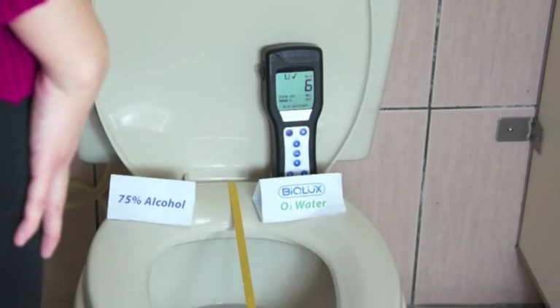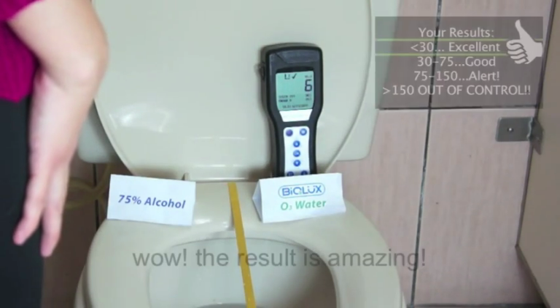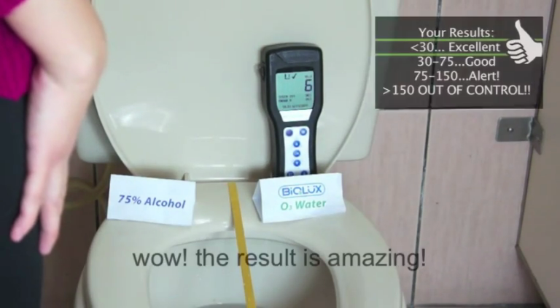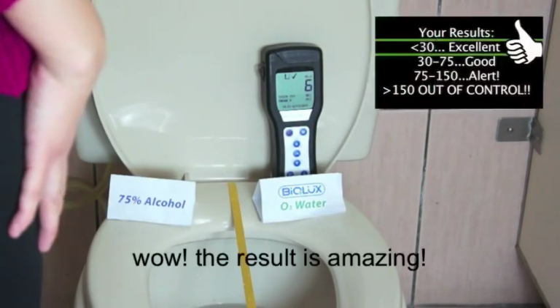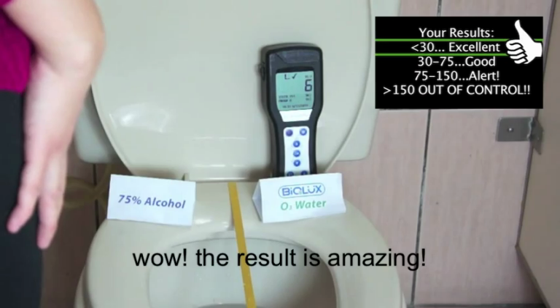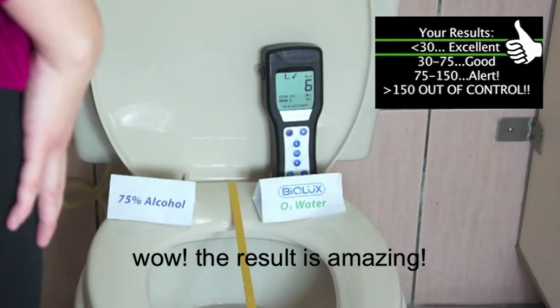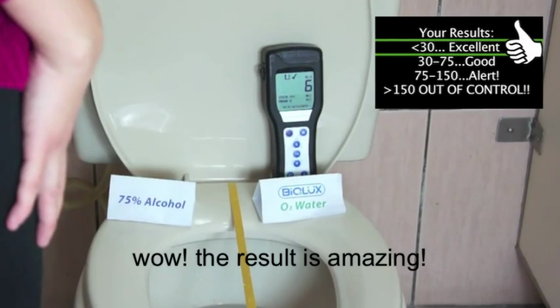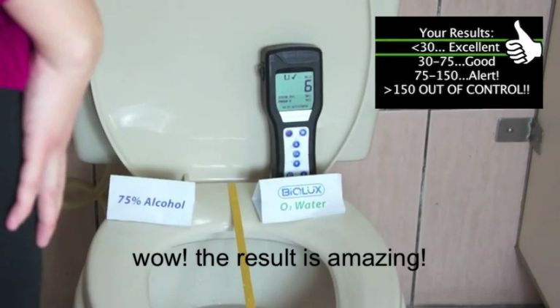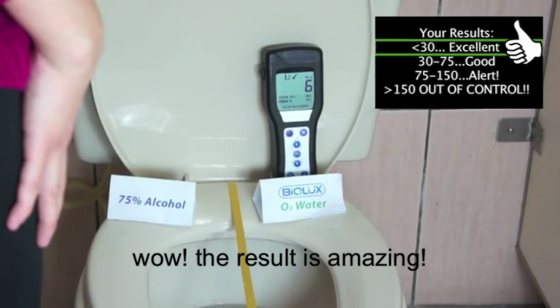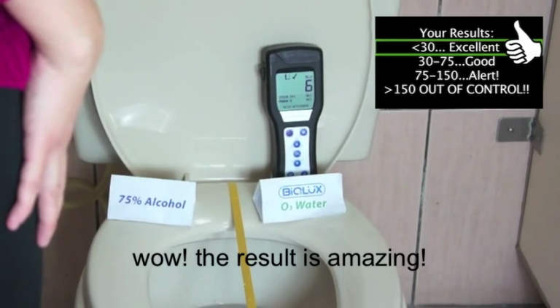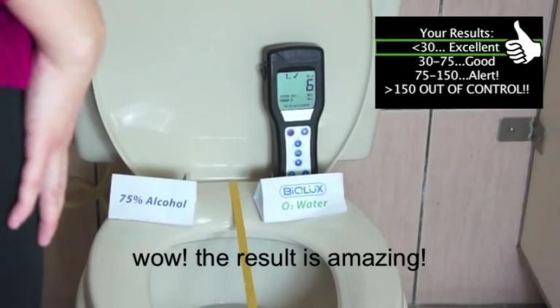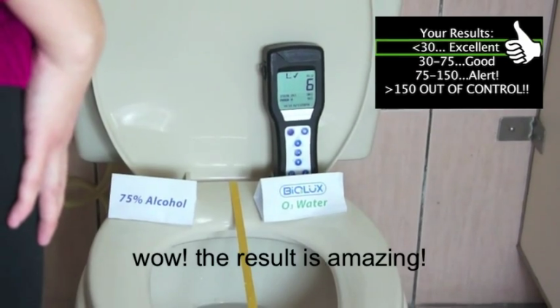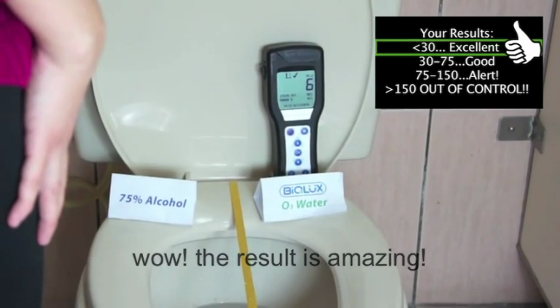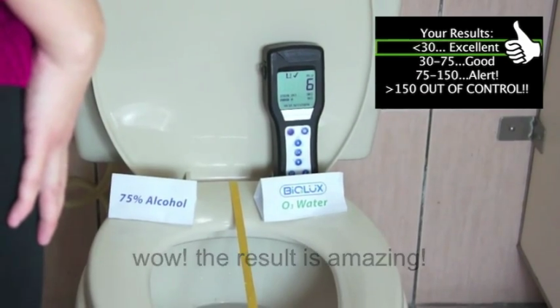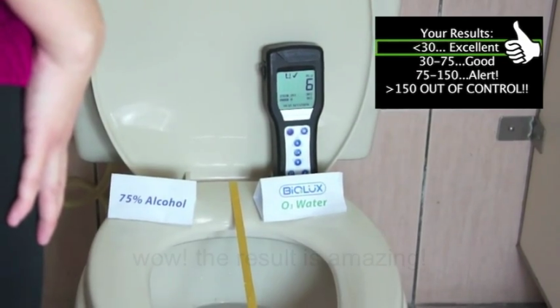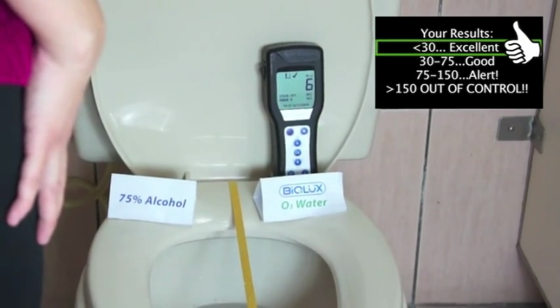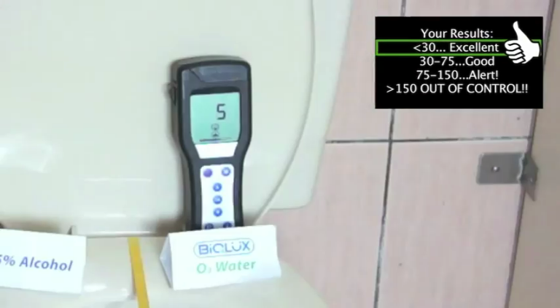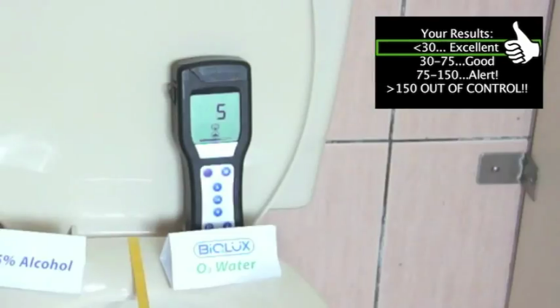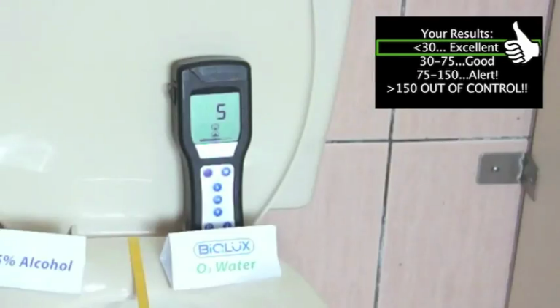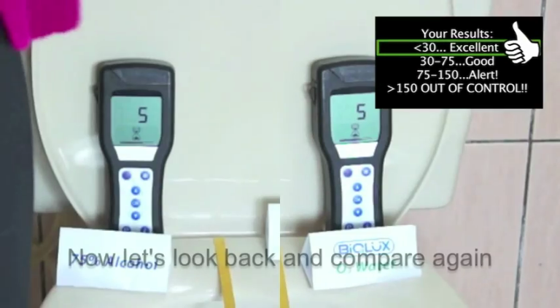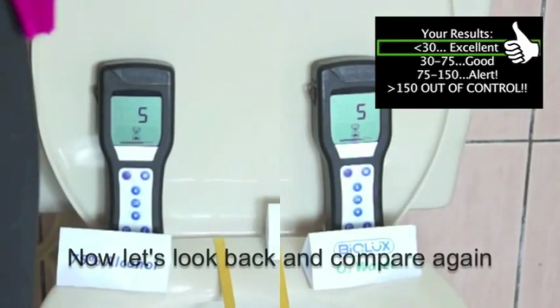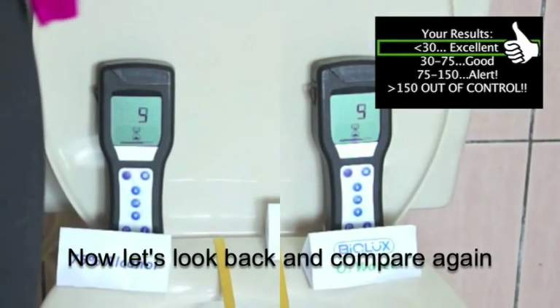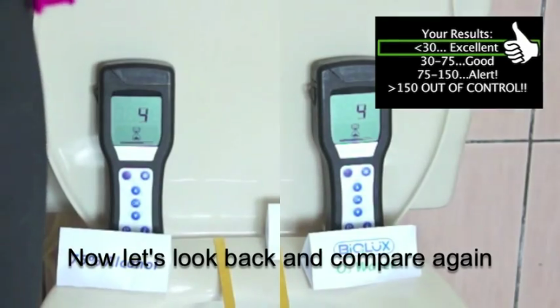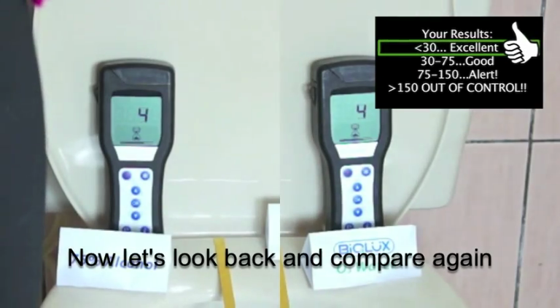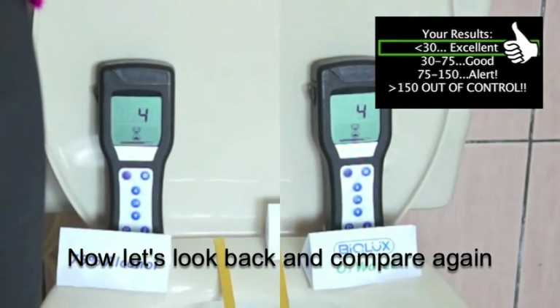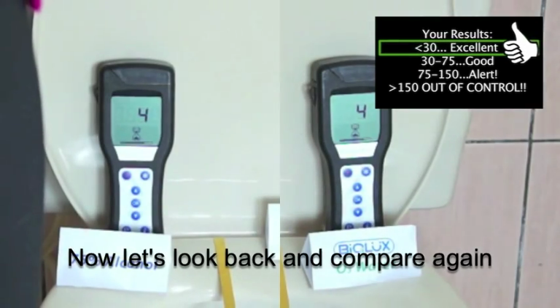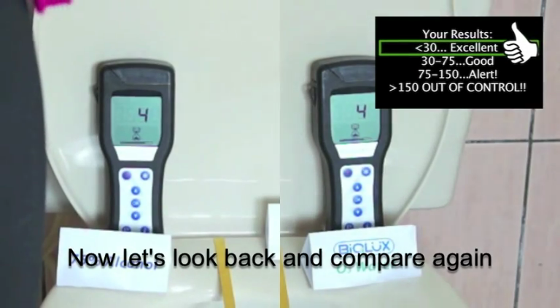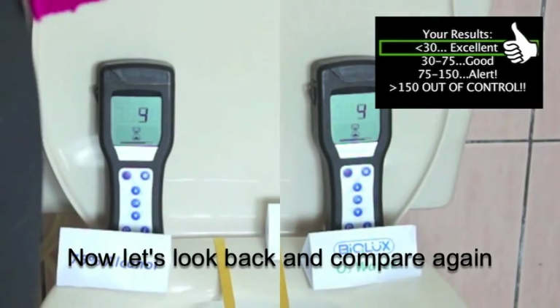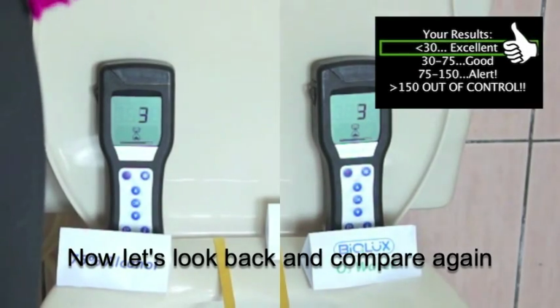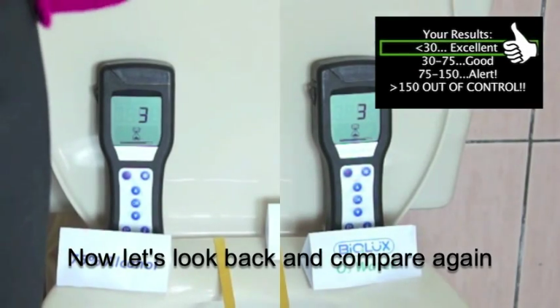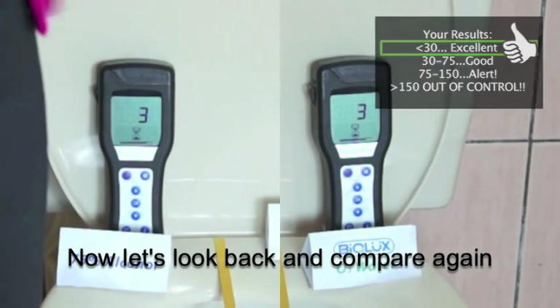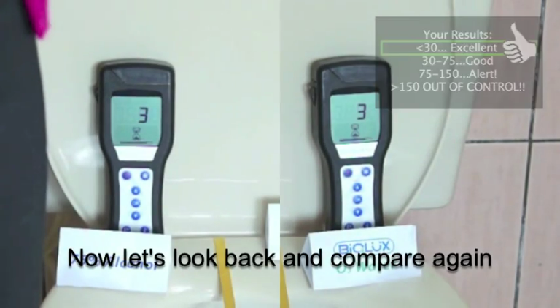Wow! The result is amazing! Now let's look back and compare again.